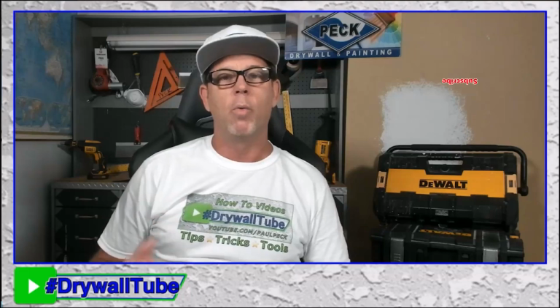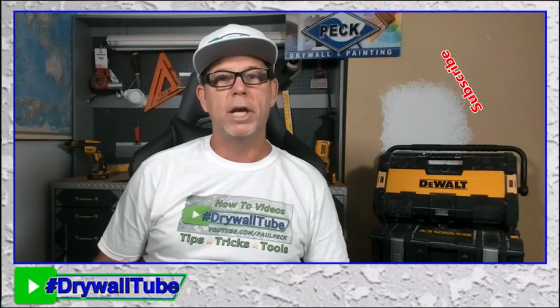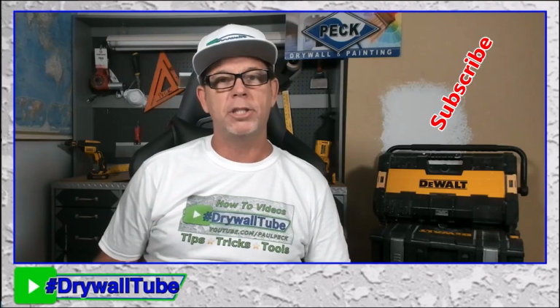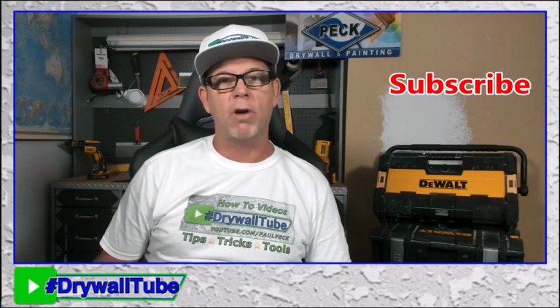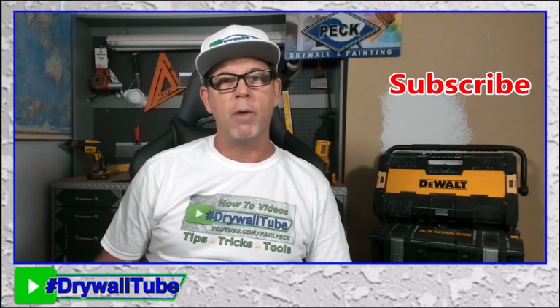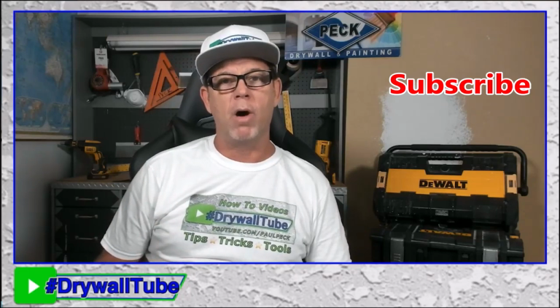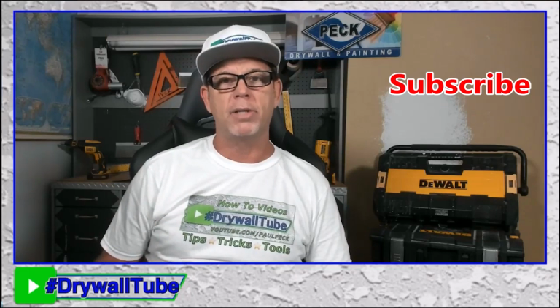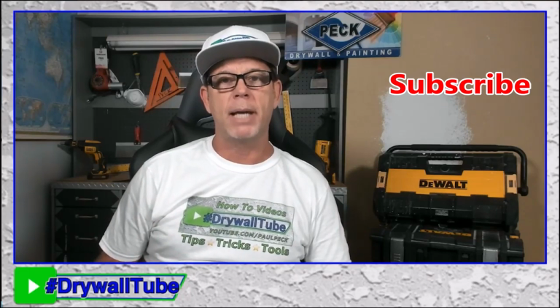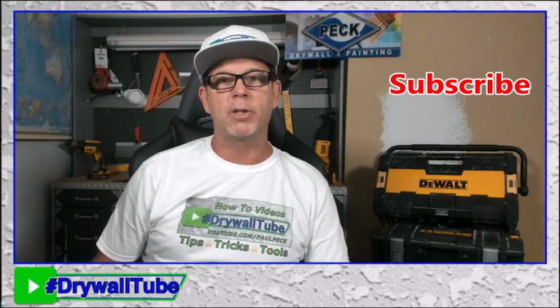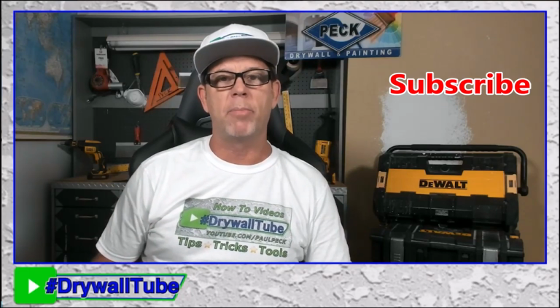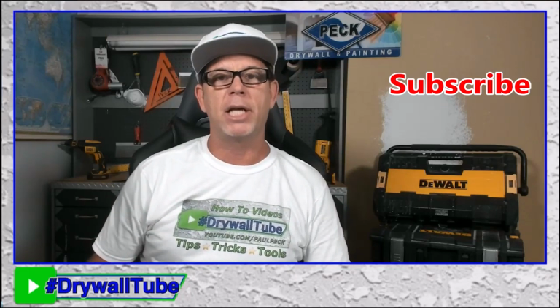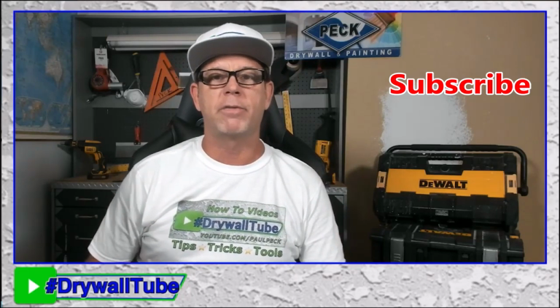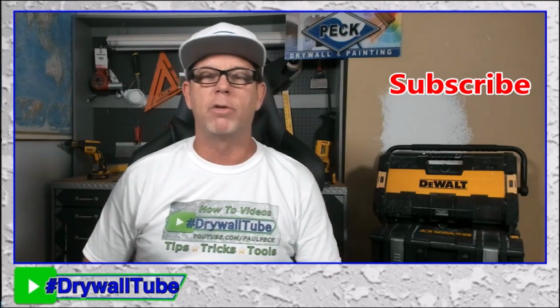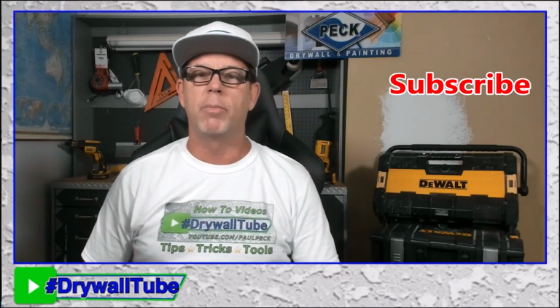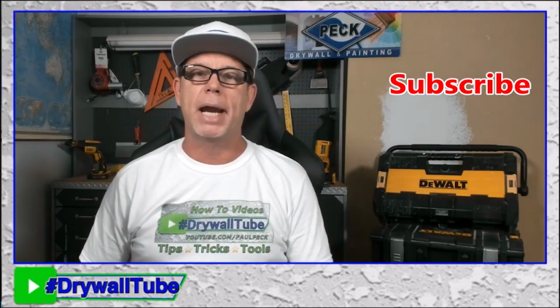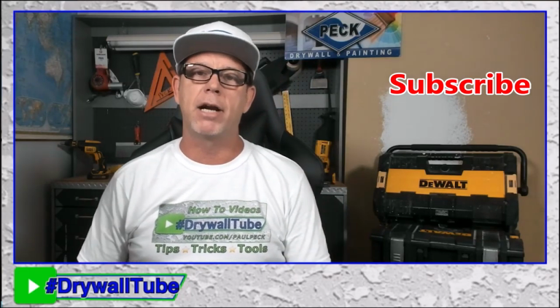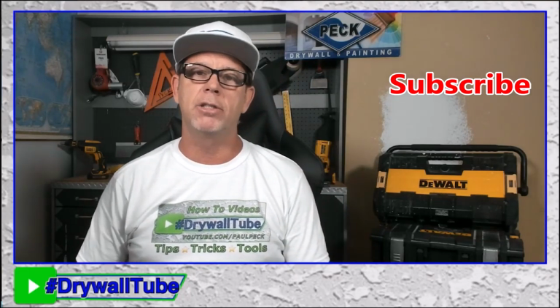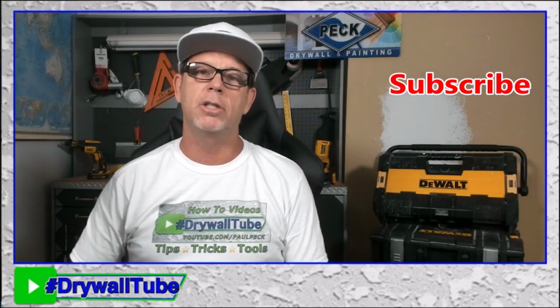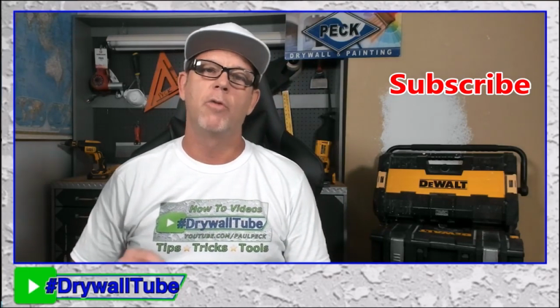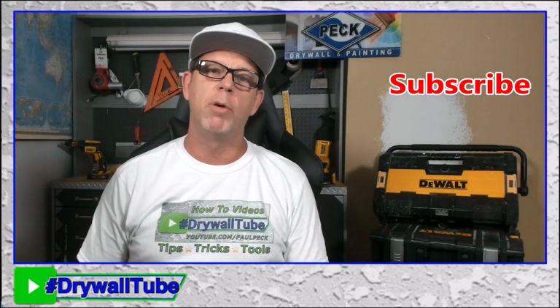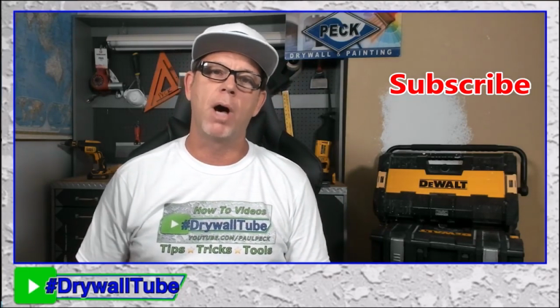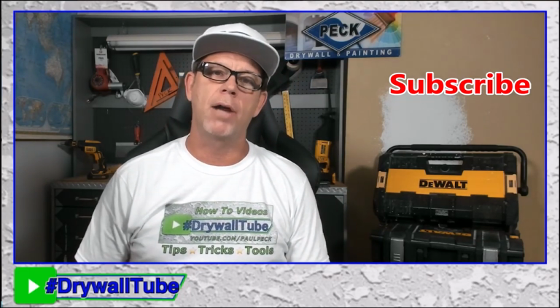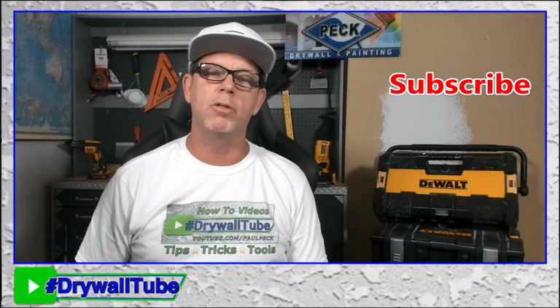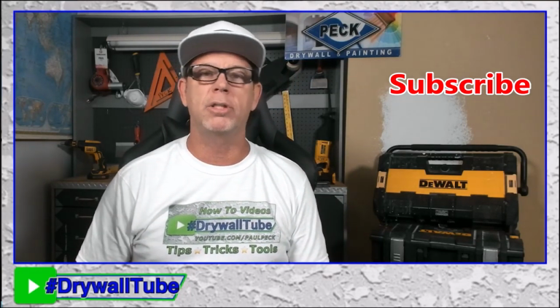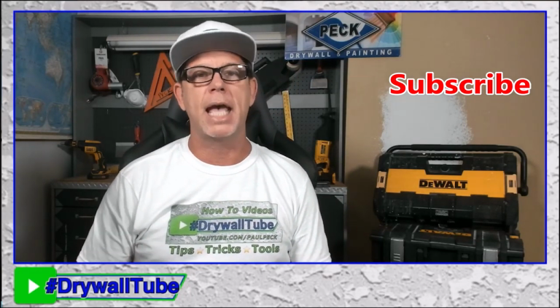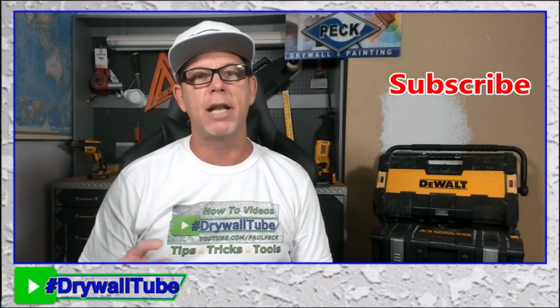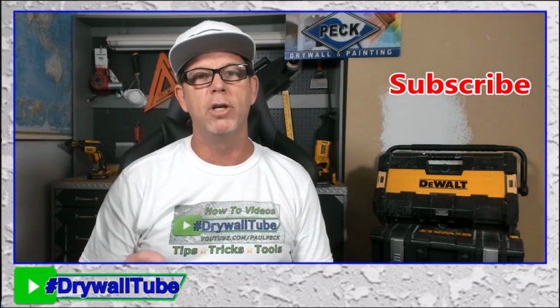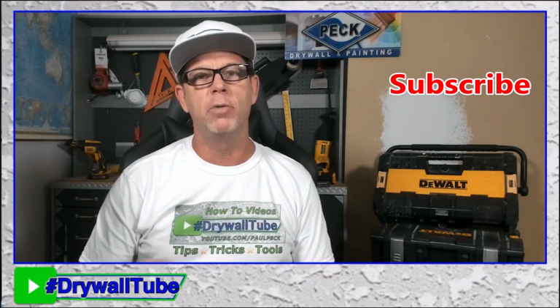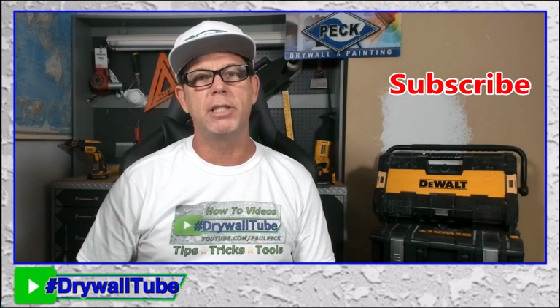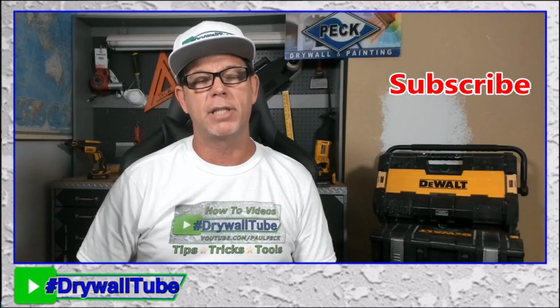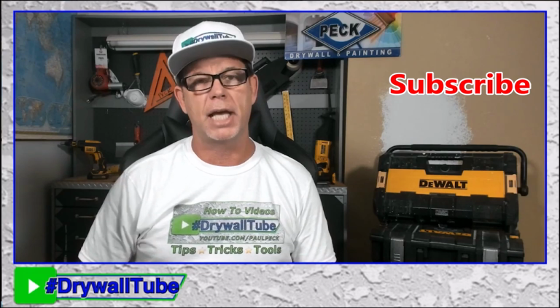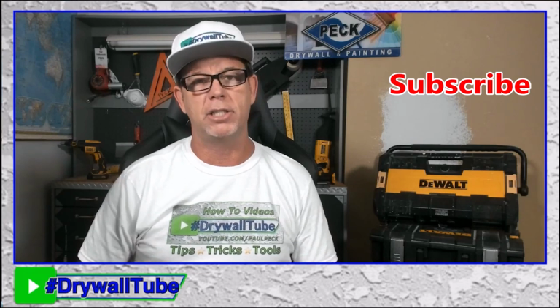Which drywall tapes are best for repairs, remodels, and new installations?